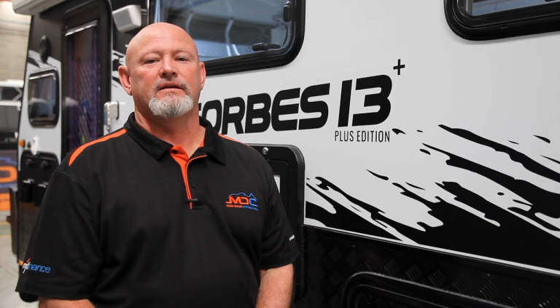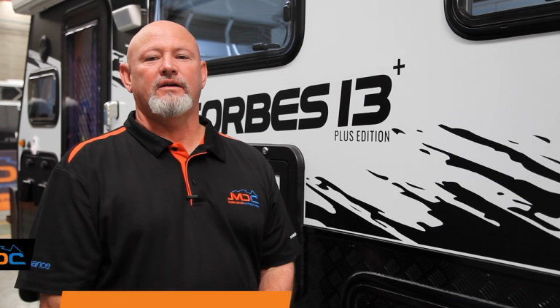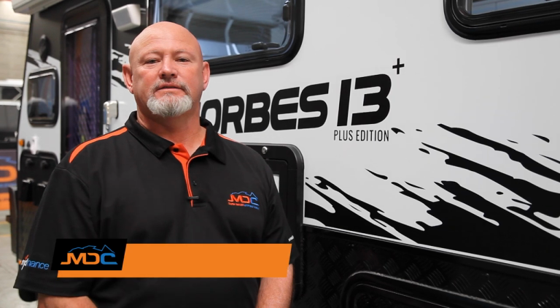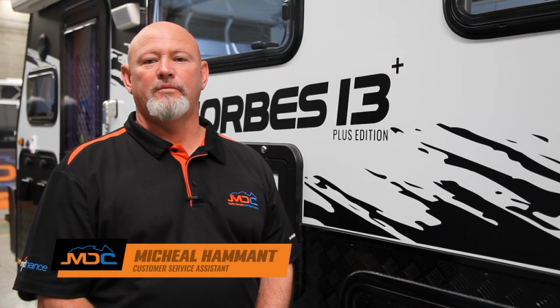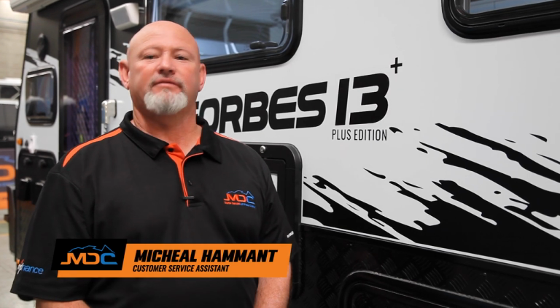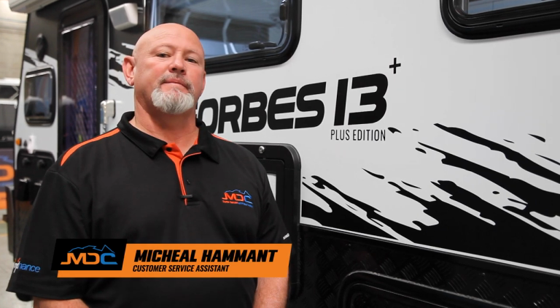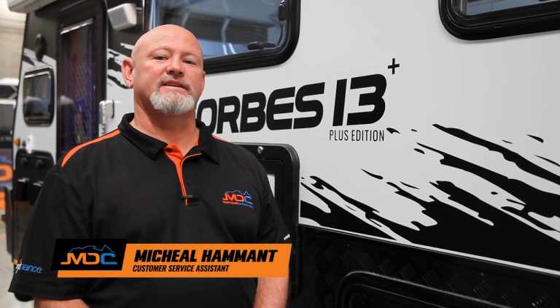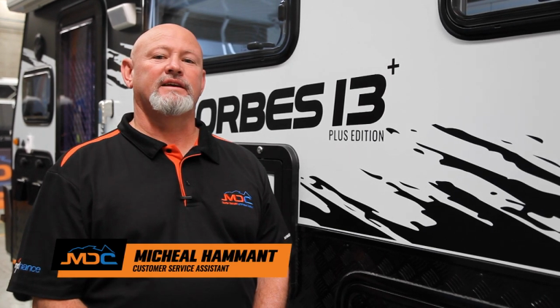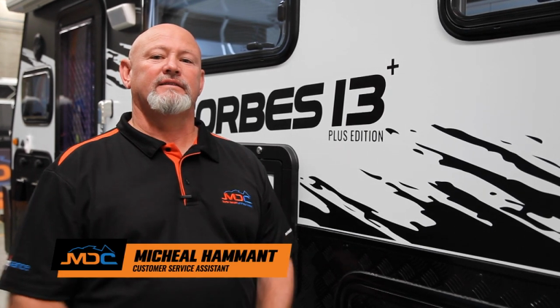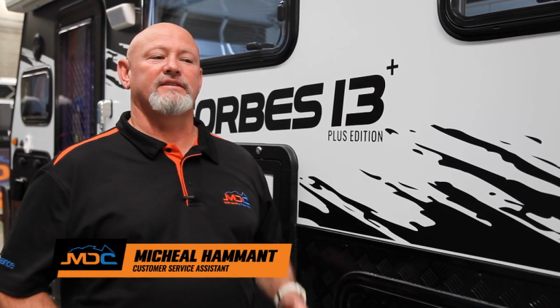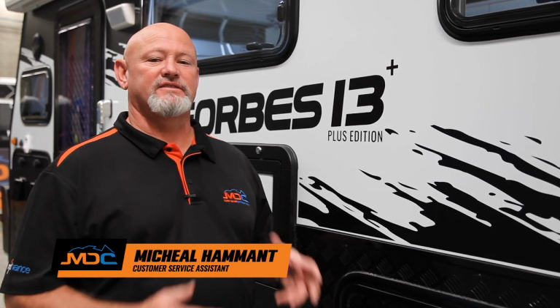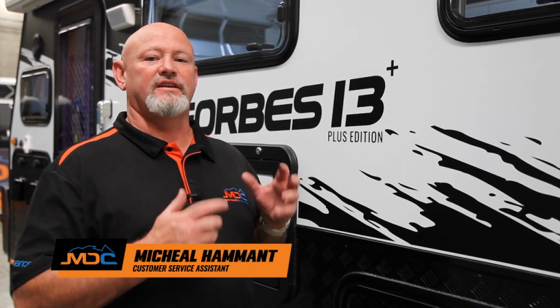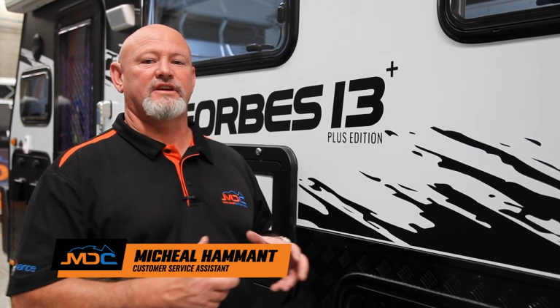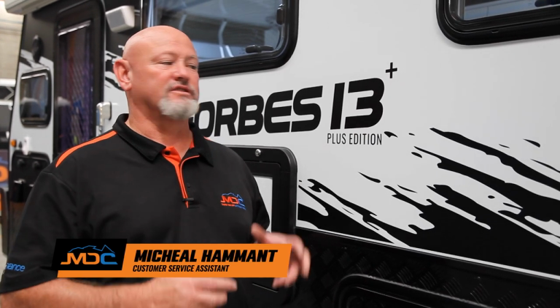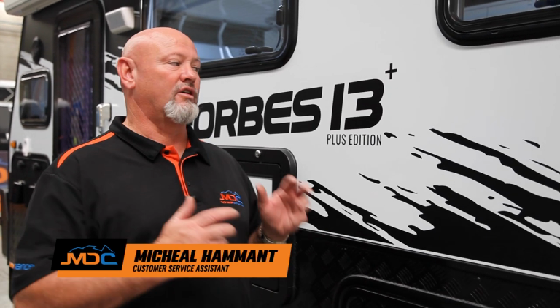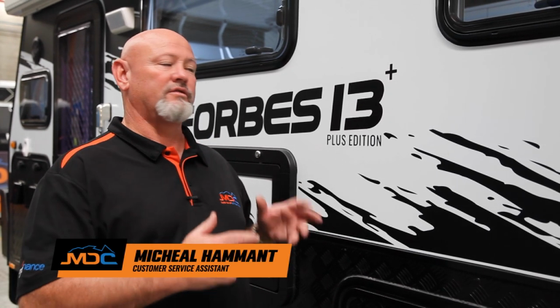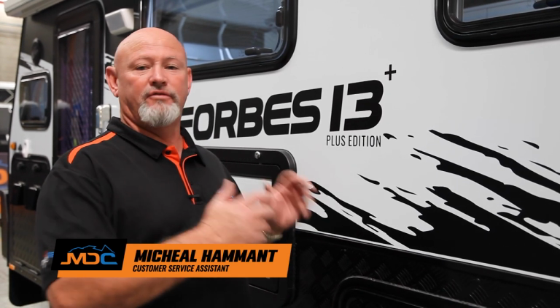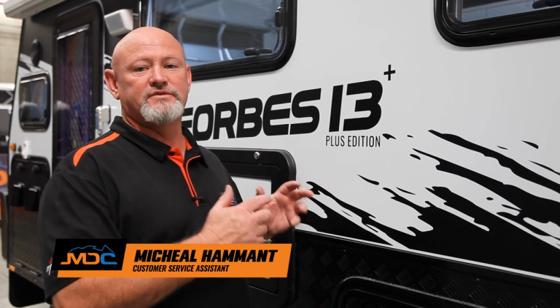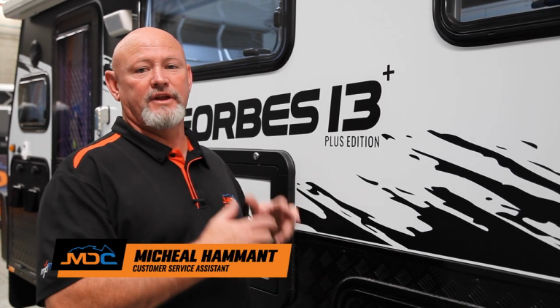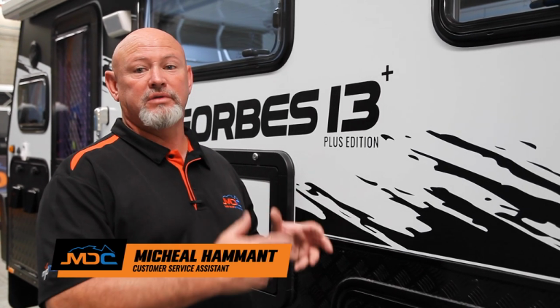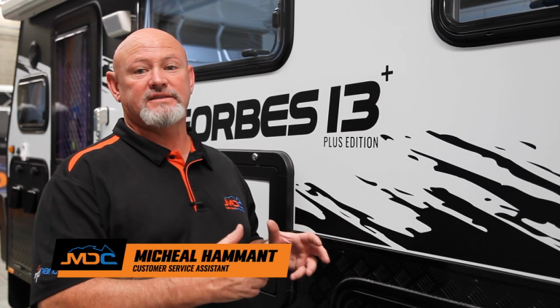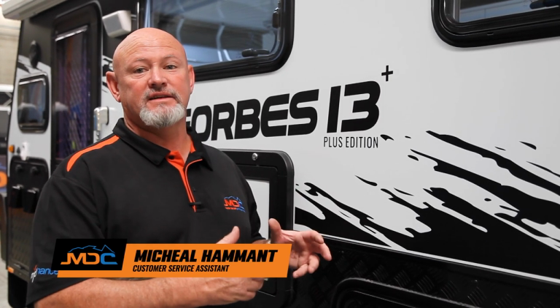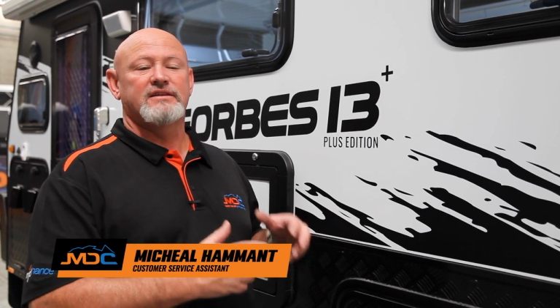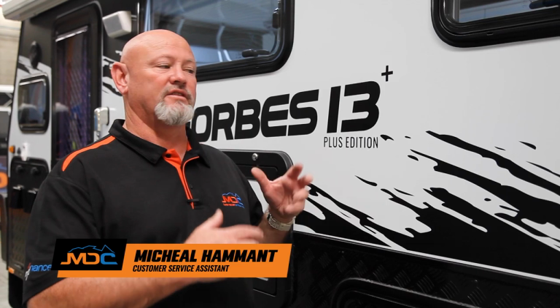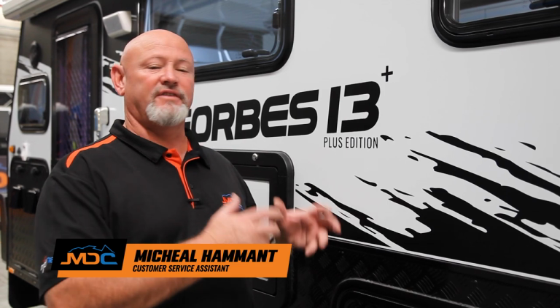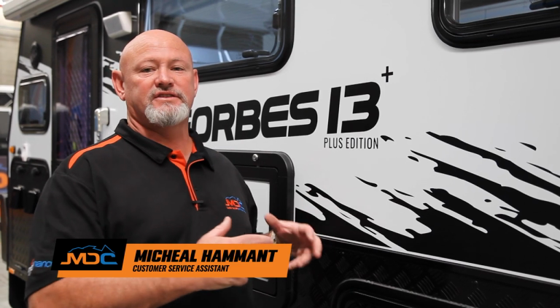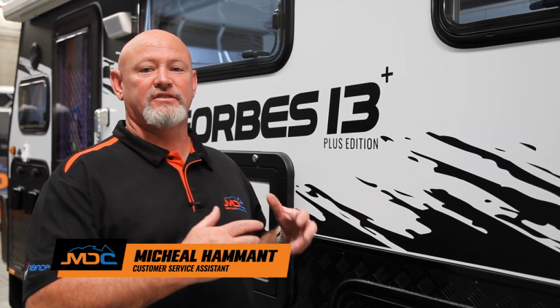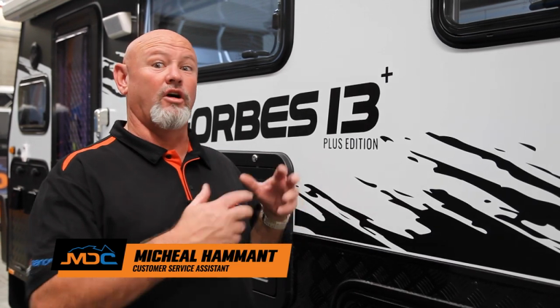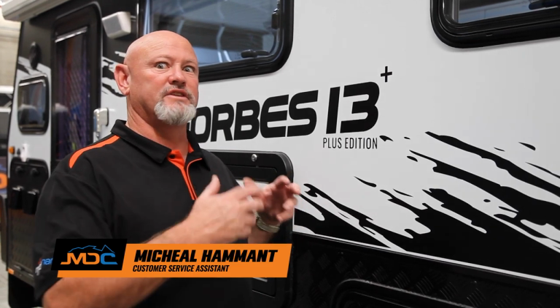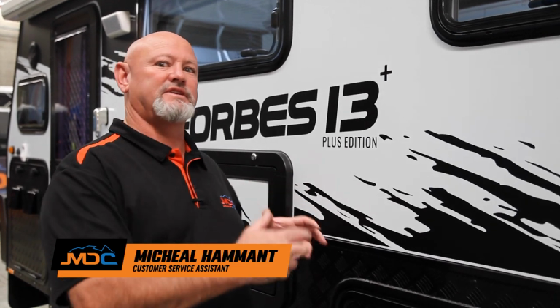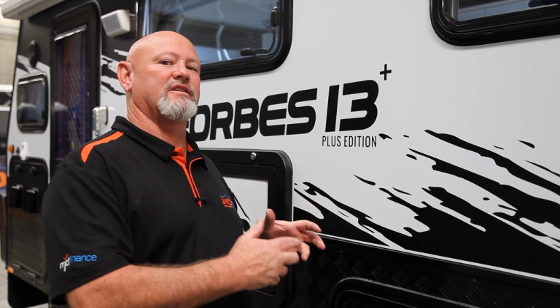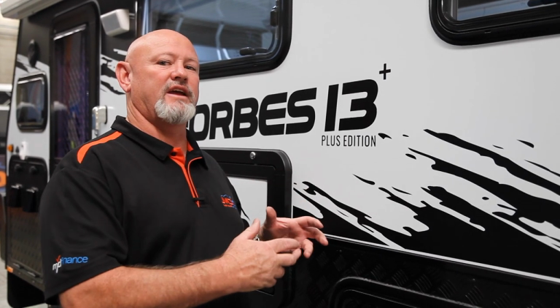Hi, I'm Mick from MDC. This is an introduction on the Forbes 13 Plus, showing the features of this particular van.